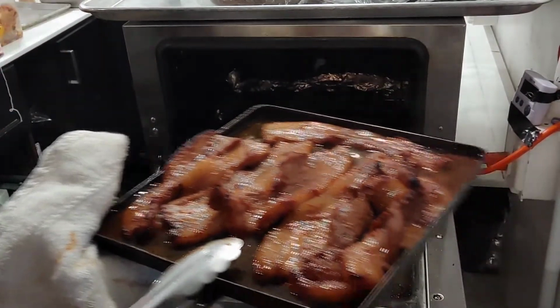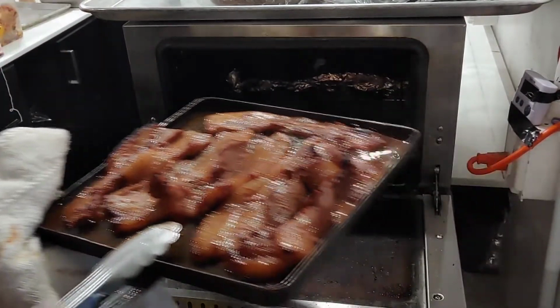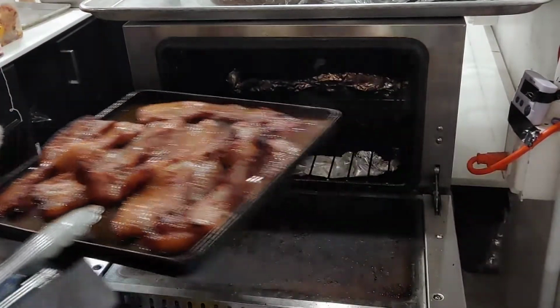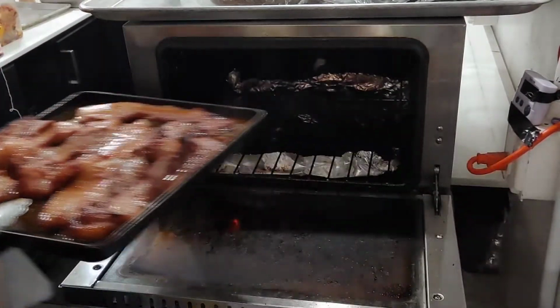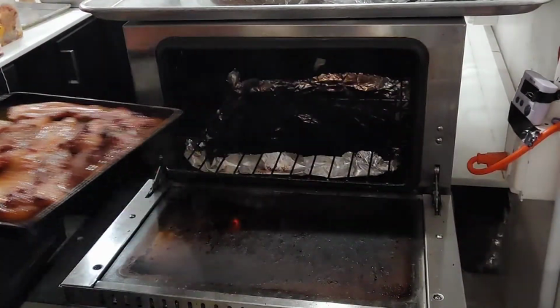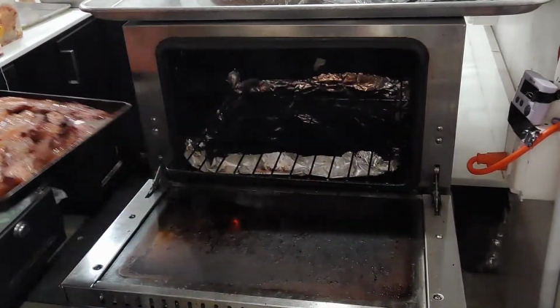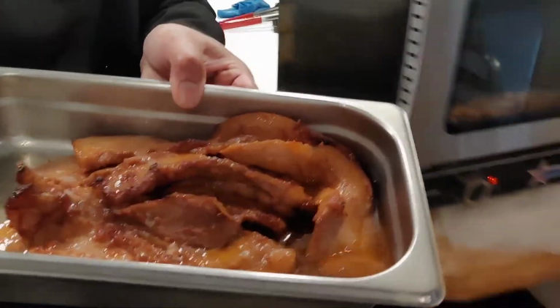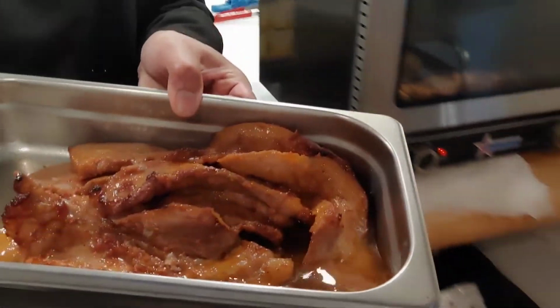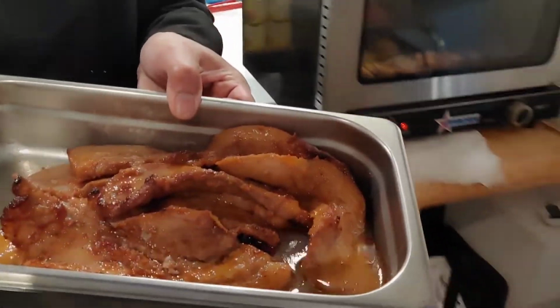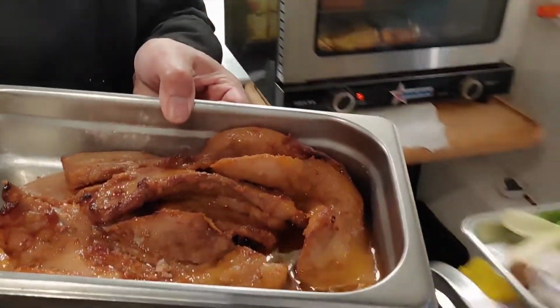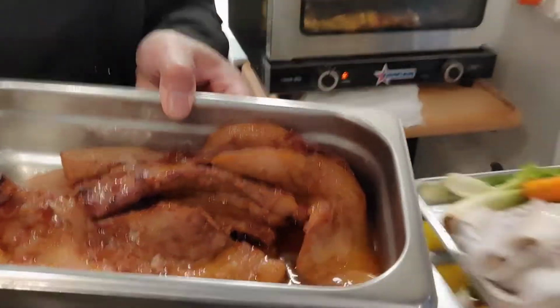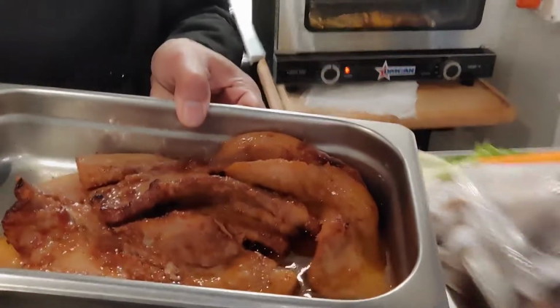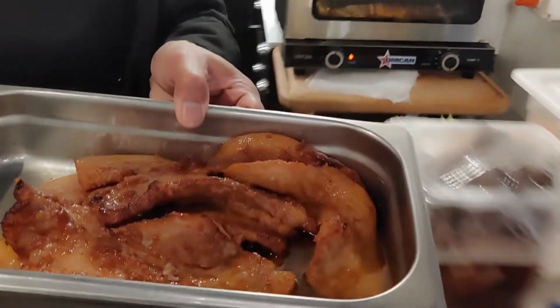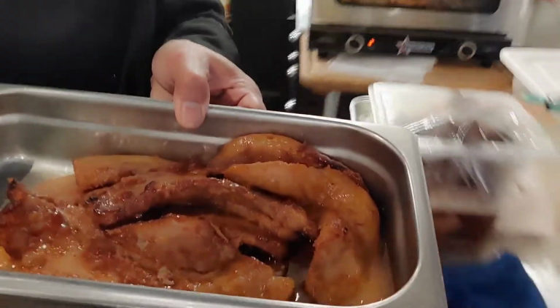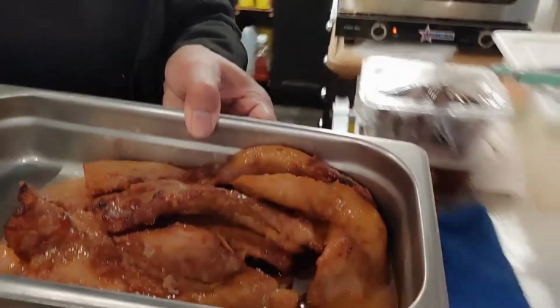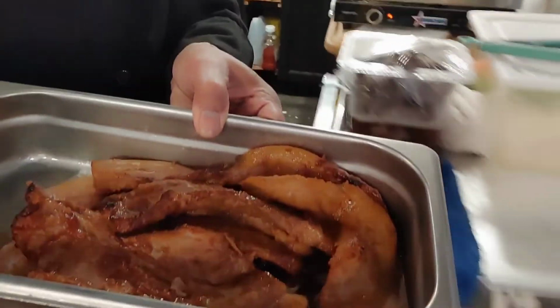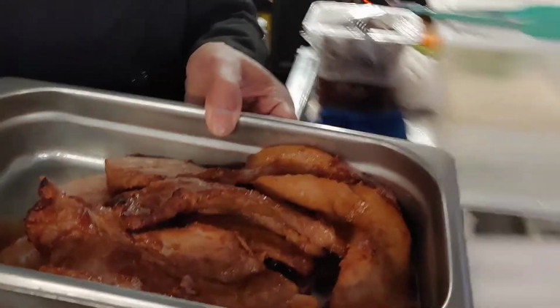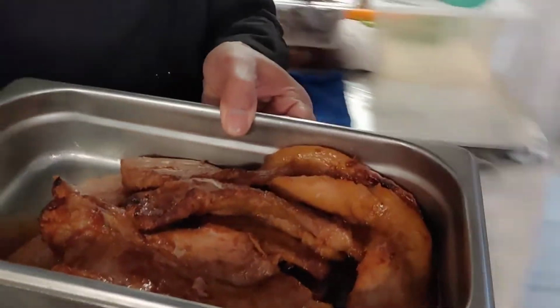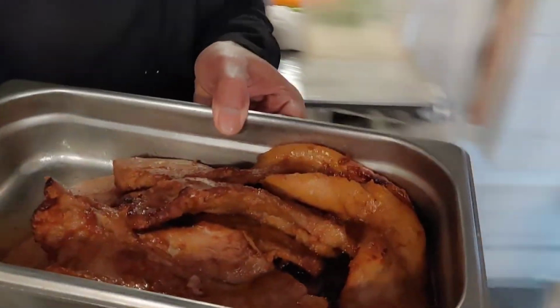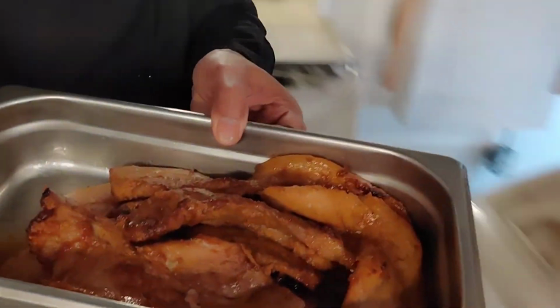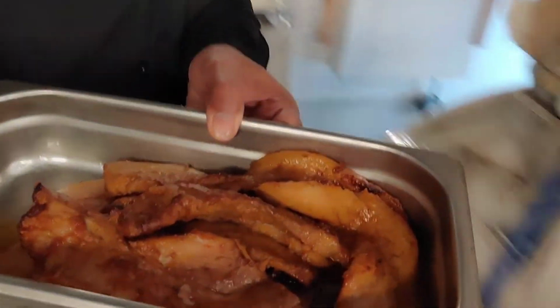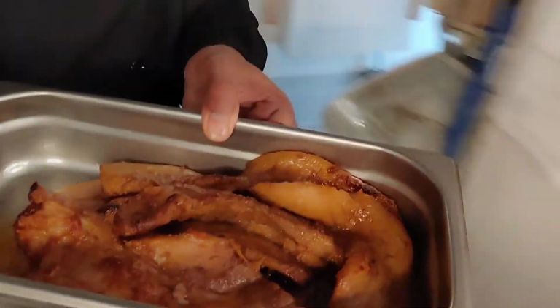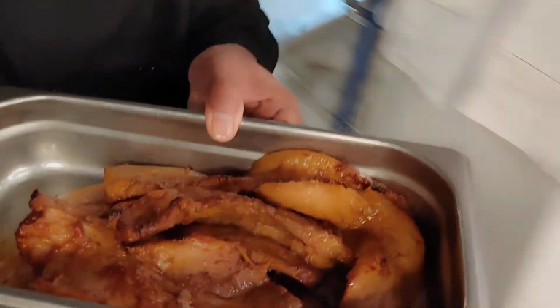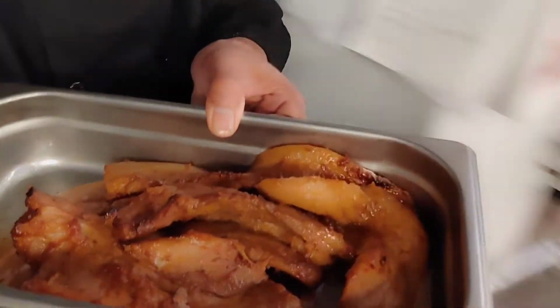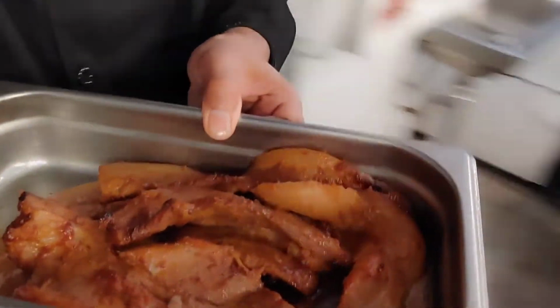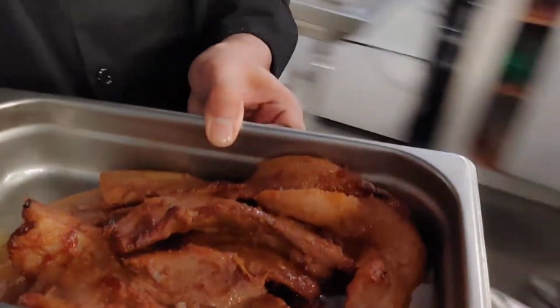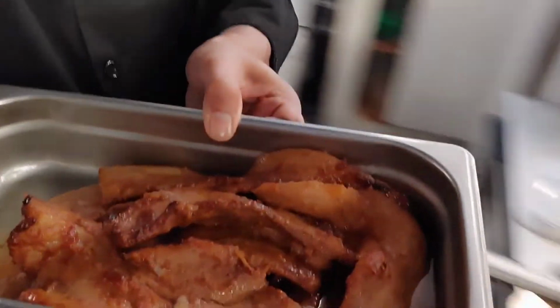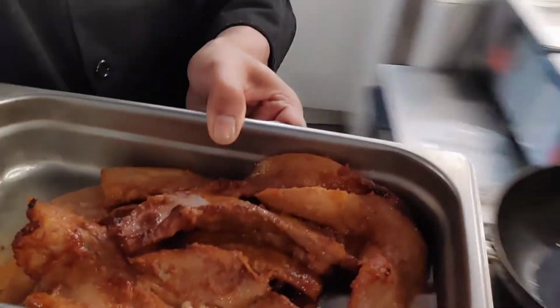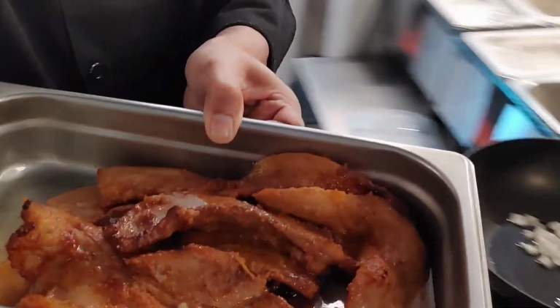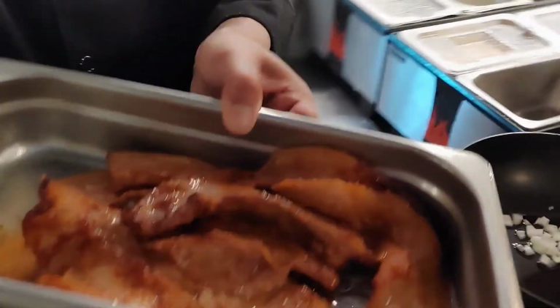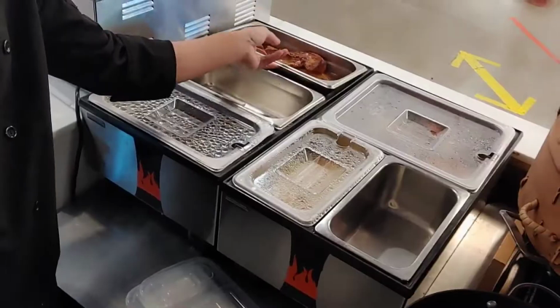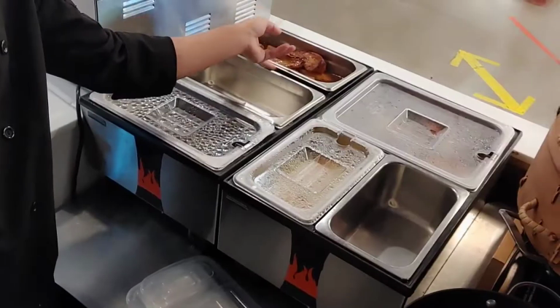Come on guys, please join me. I'm very hungry — this is my breakfast for today.